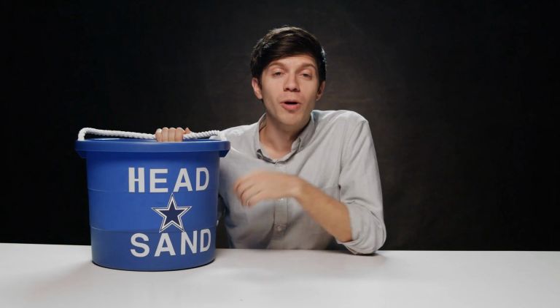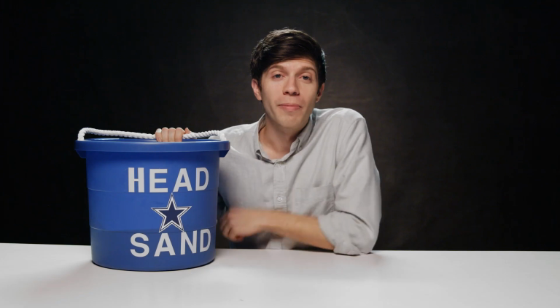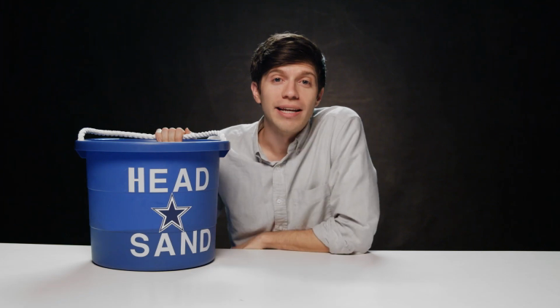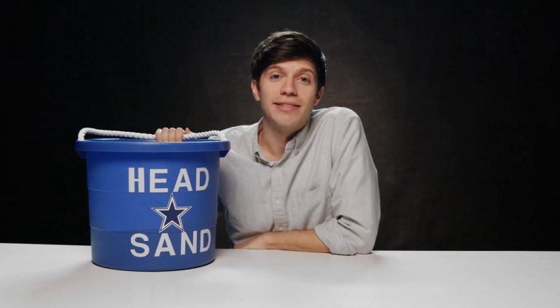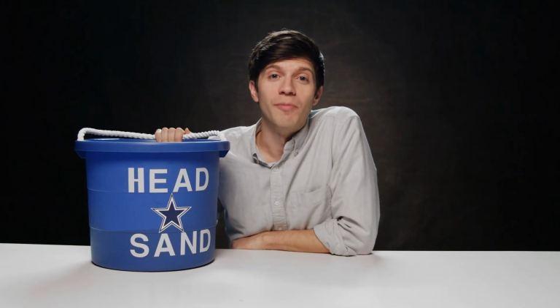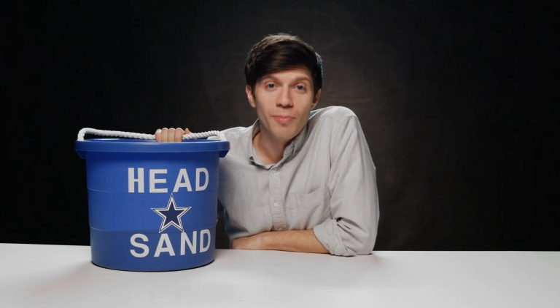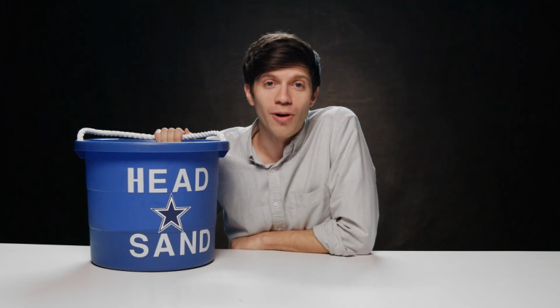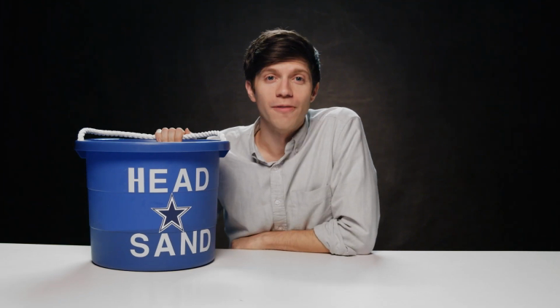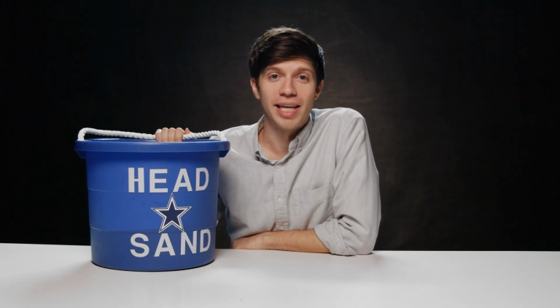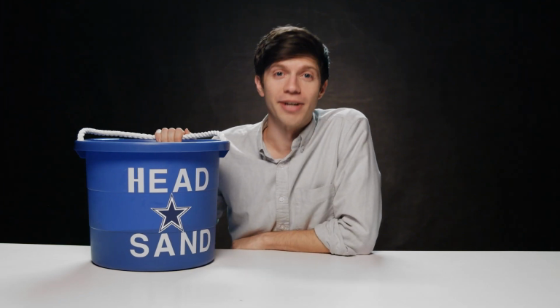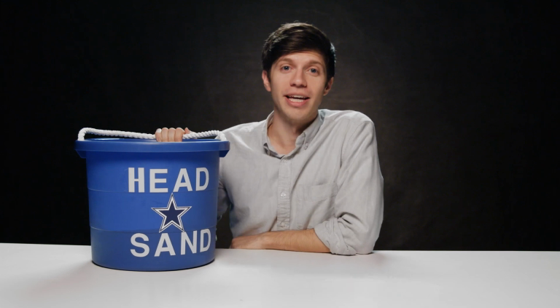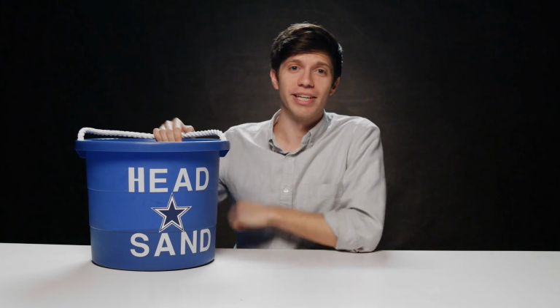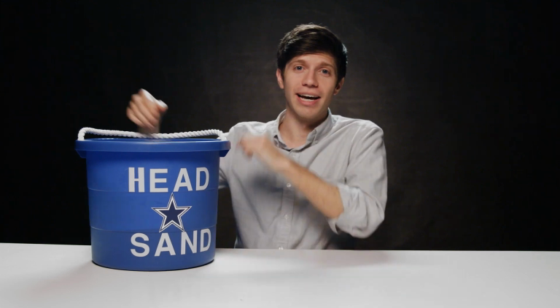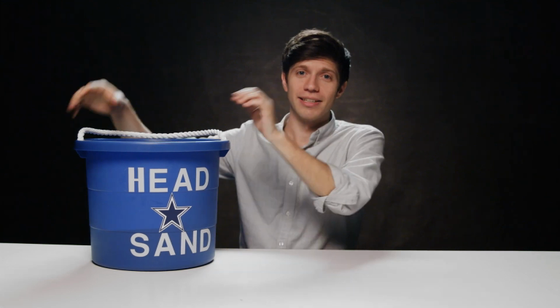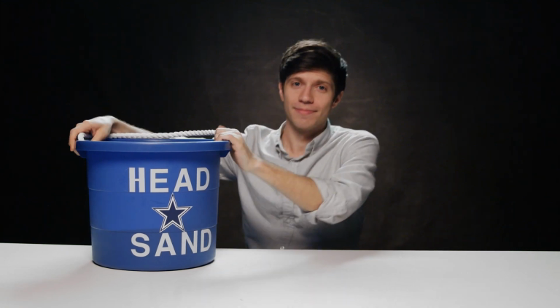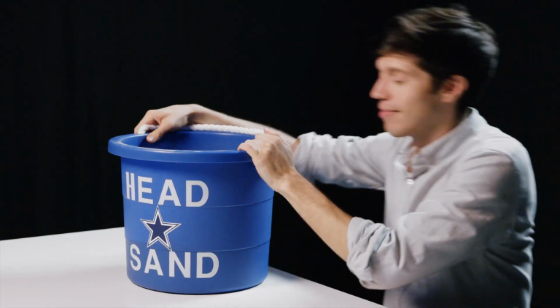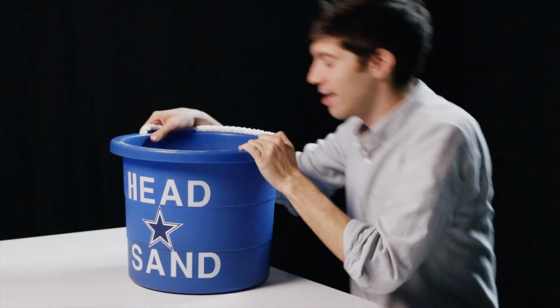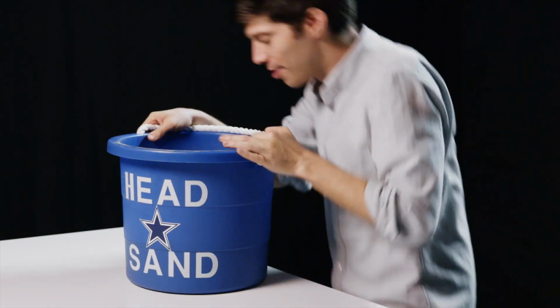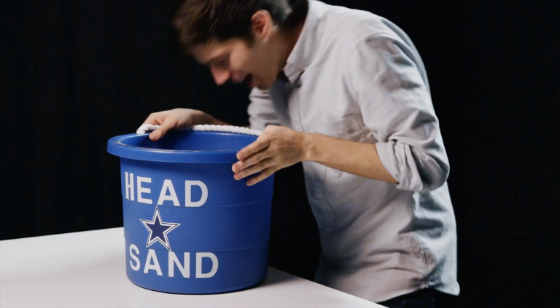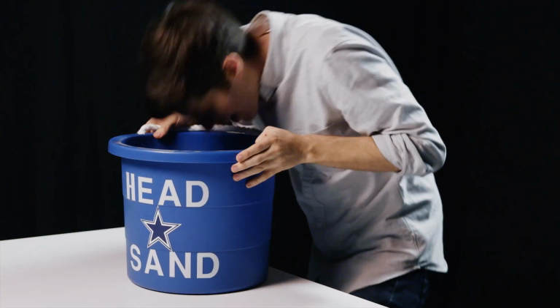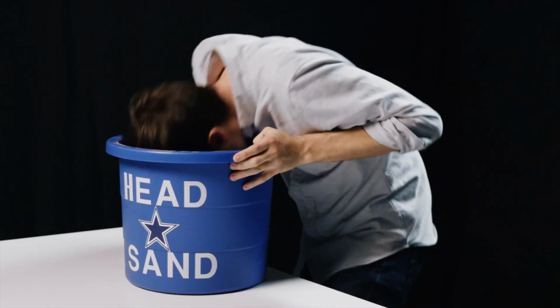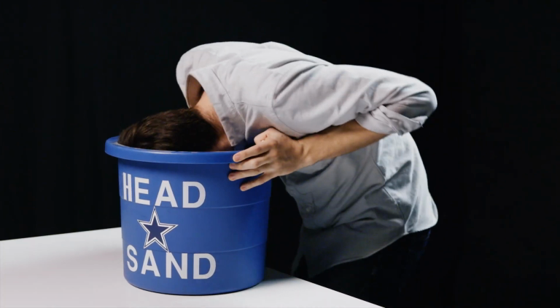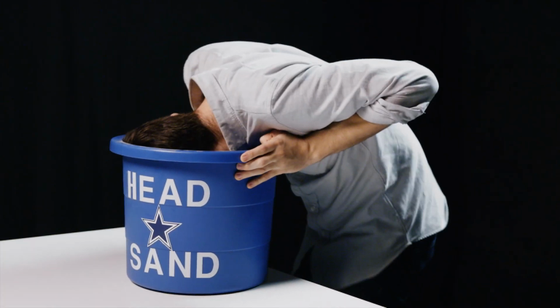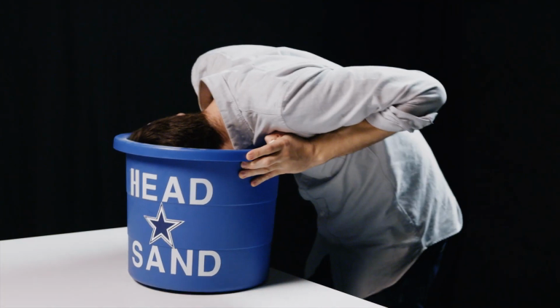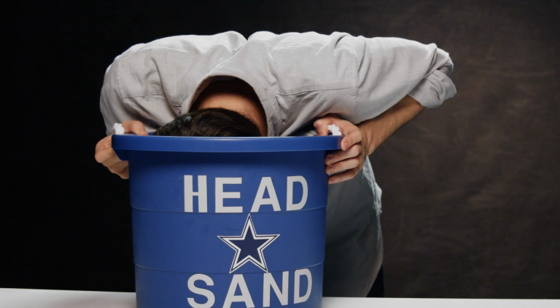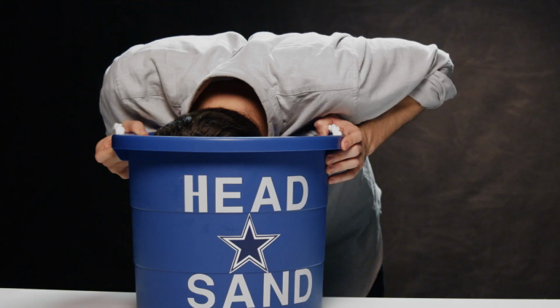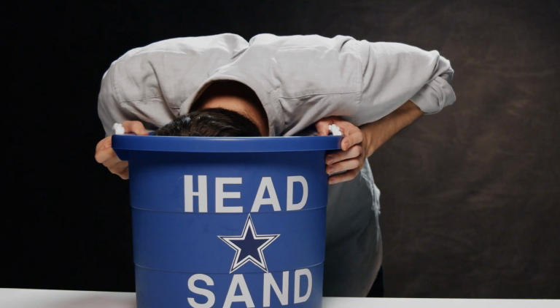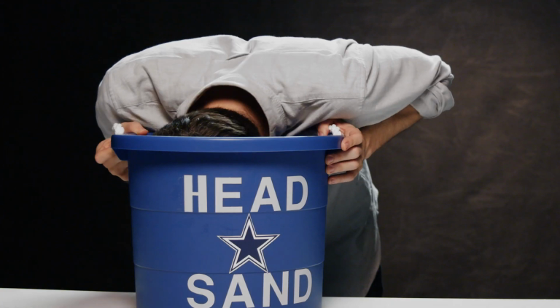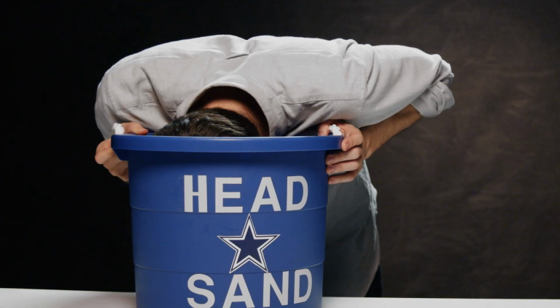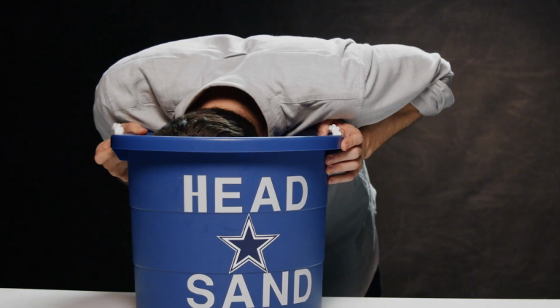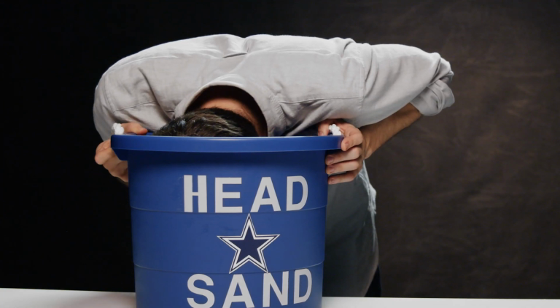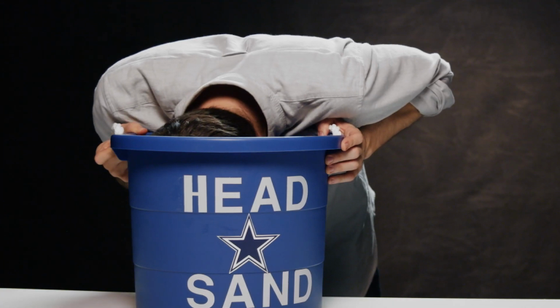And we'll be back next time with more from the Kicker gift guide. Oh yeah. You guys talking about Zeke?